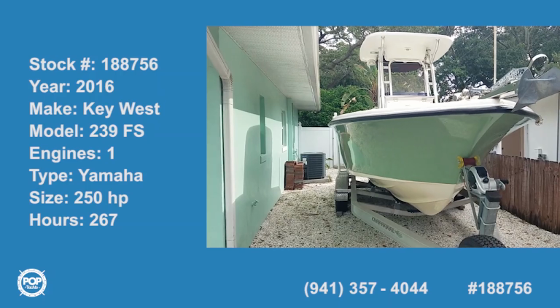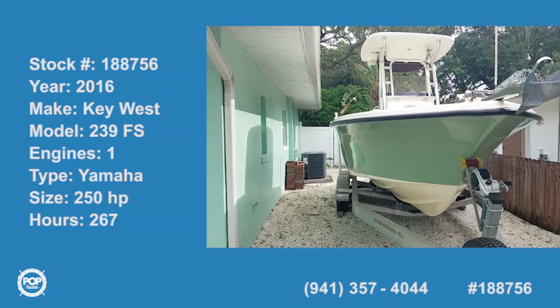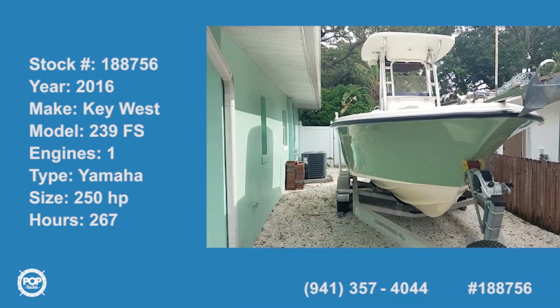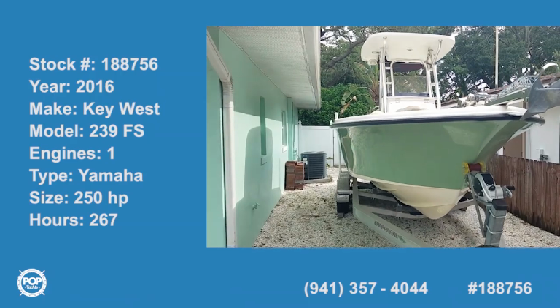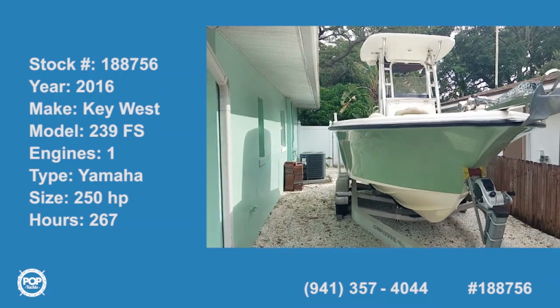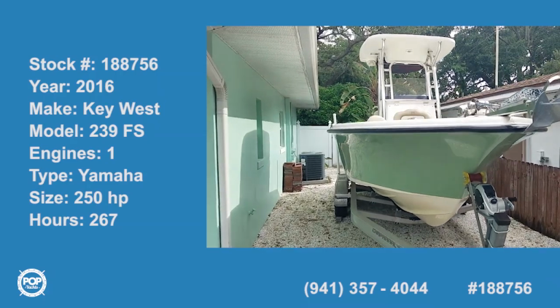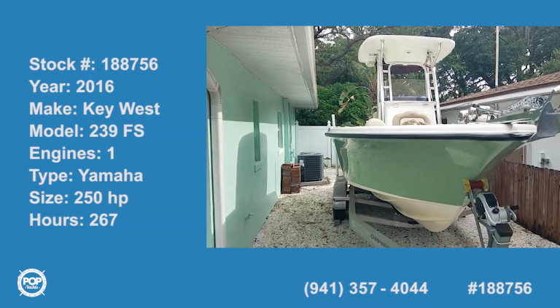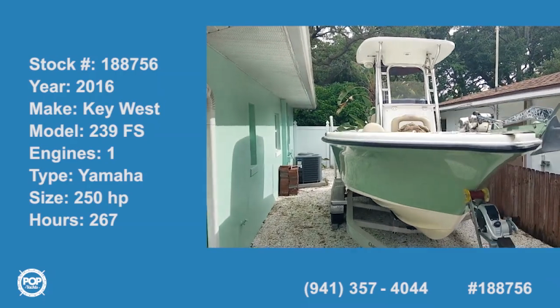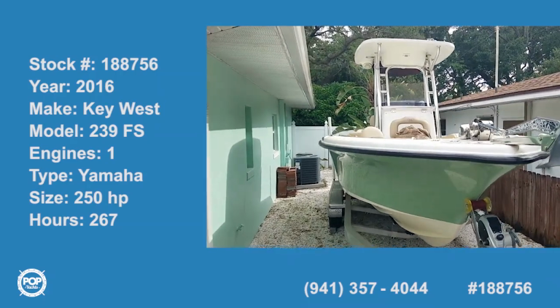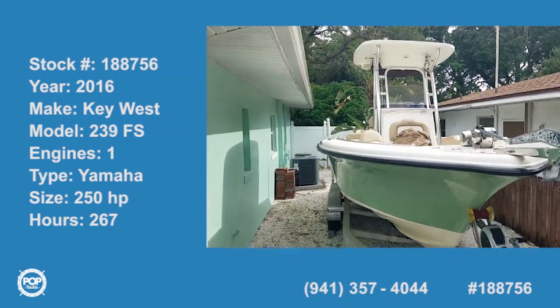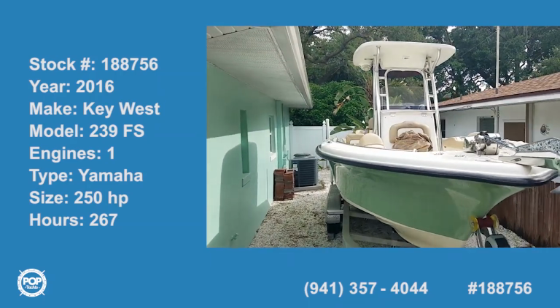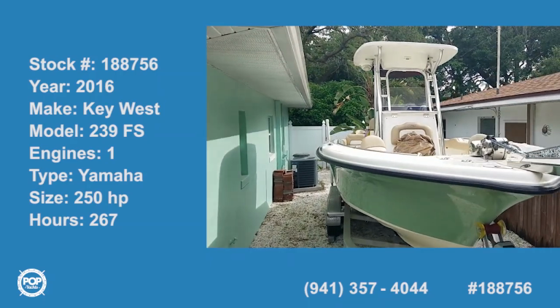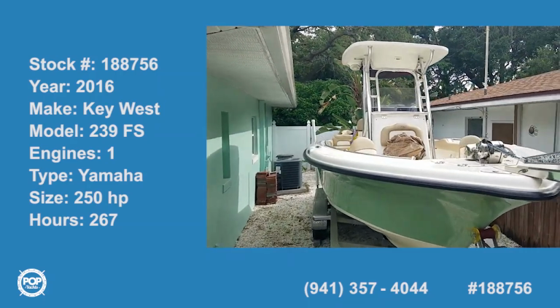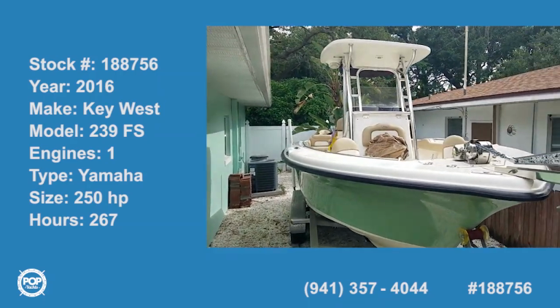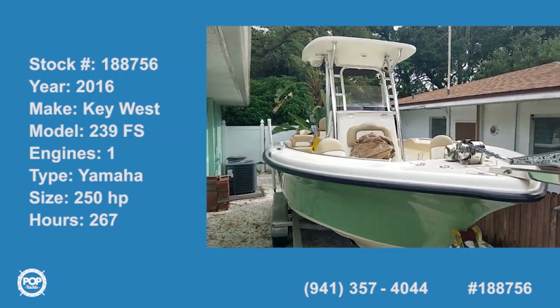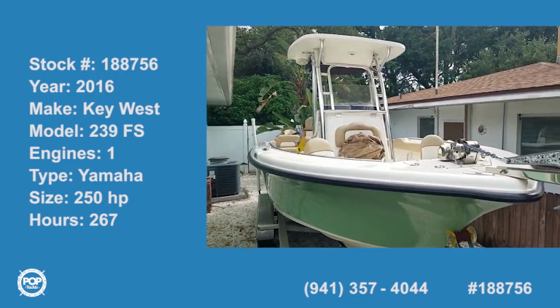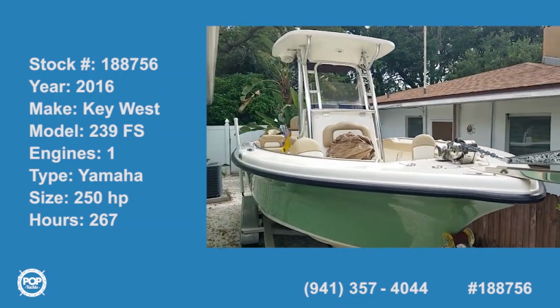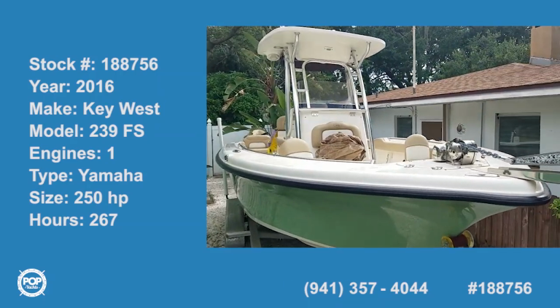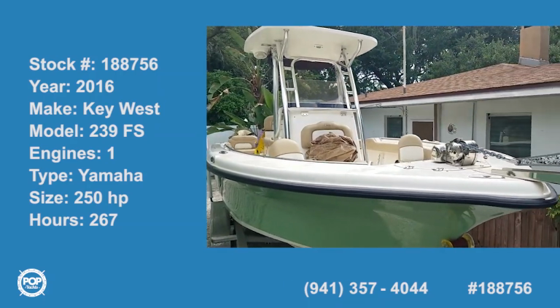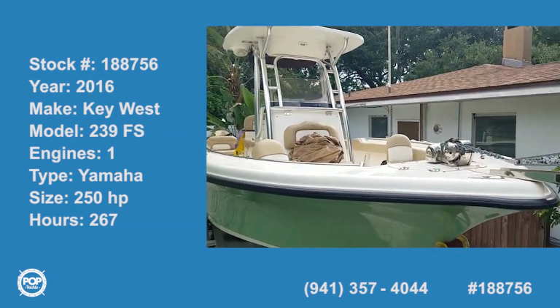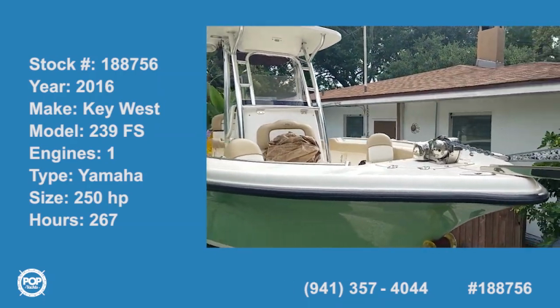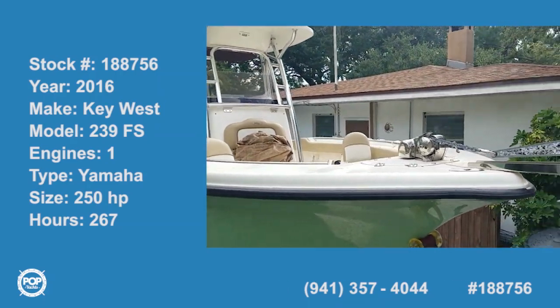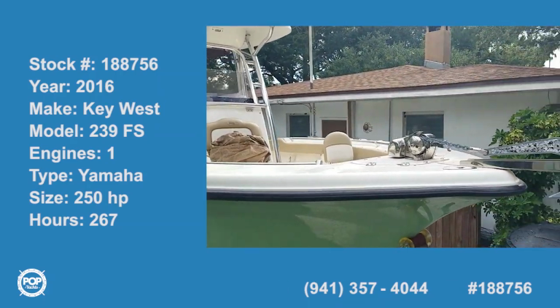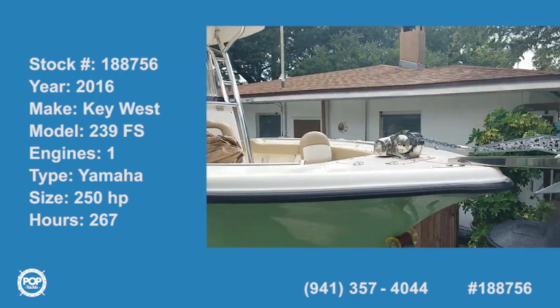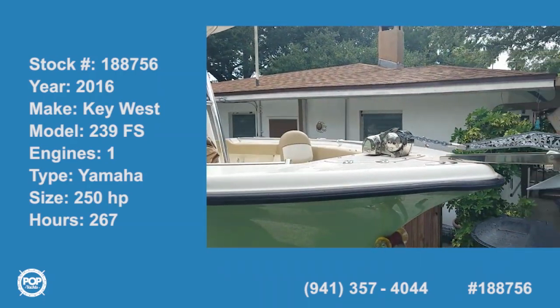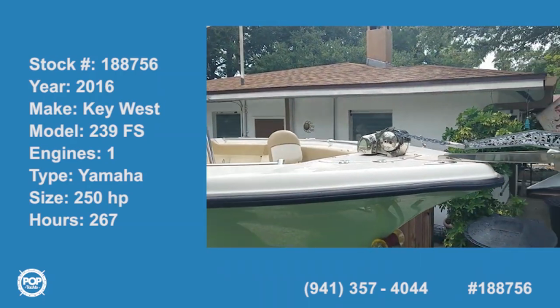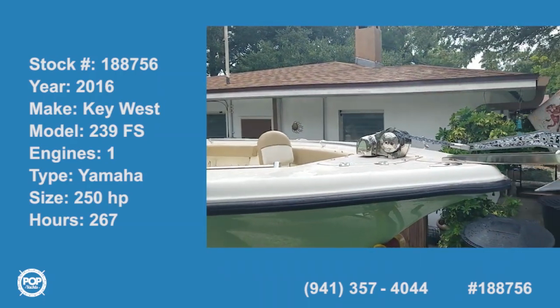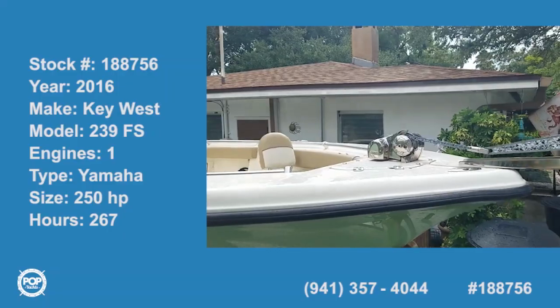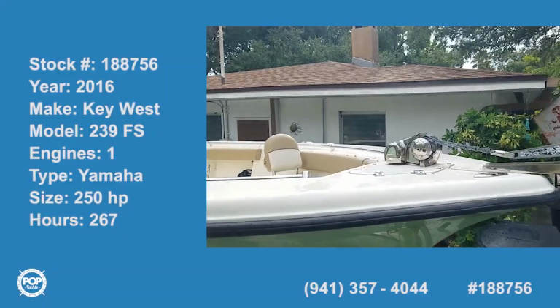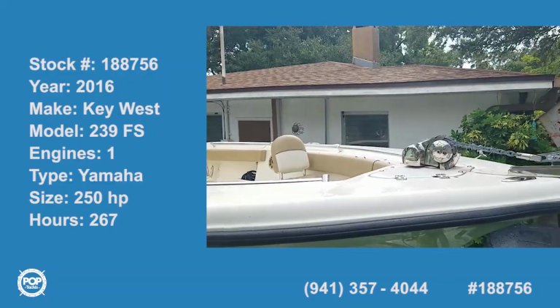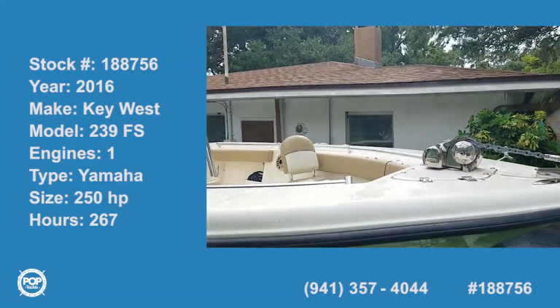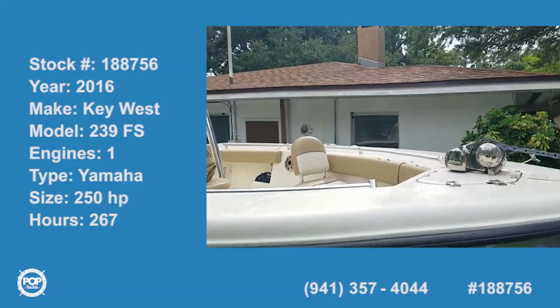Hello, good day. Andy here with Pop Yachts. We're ready for some fishing and cruising fun.